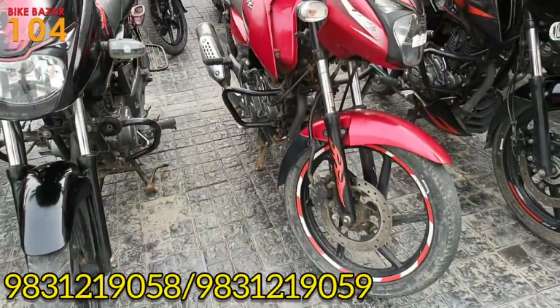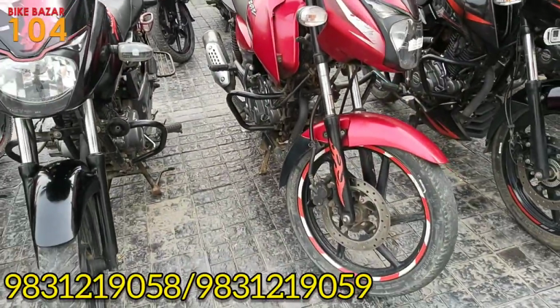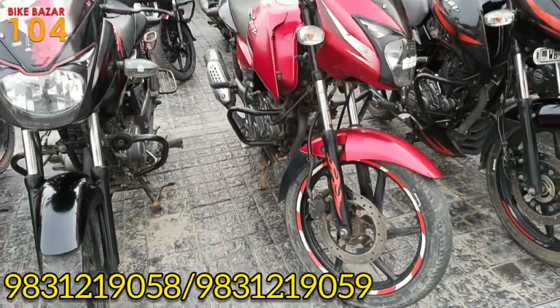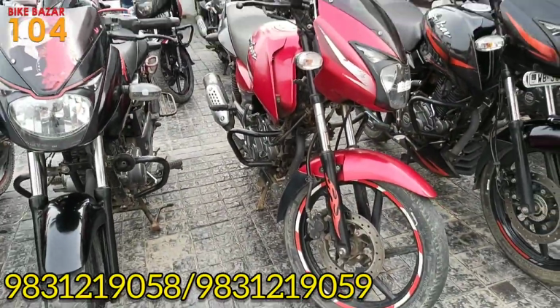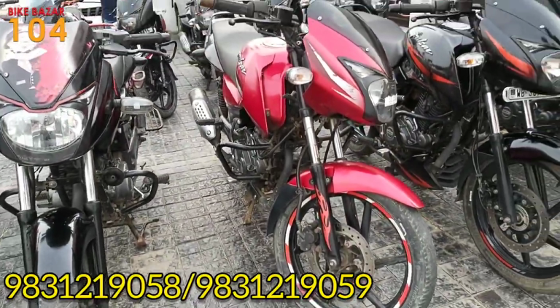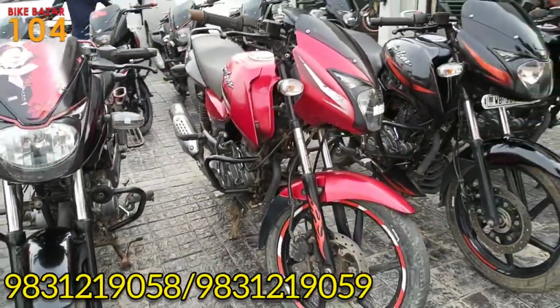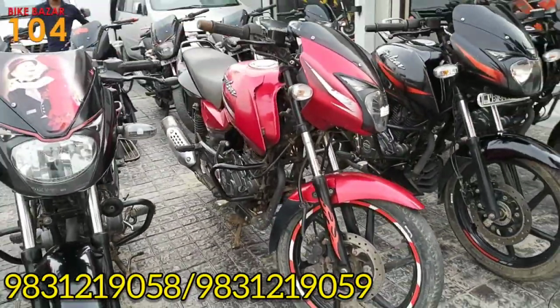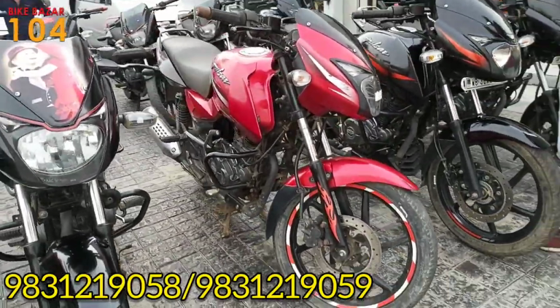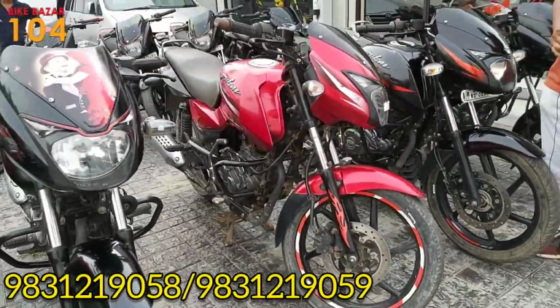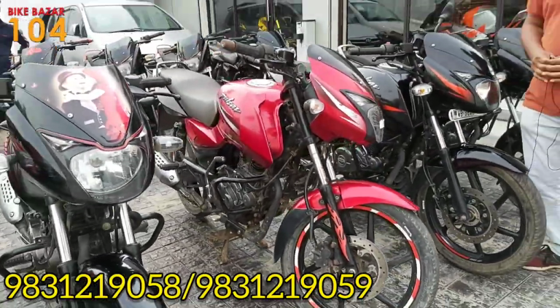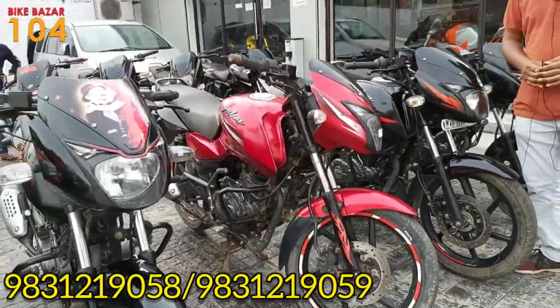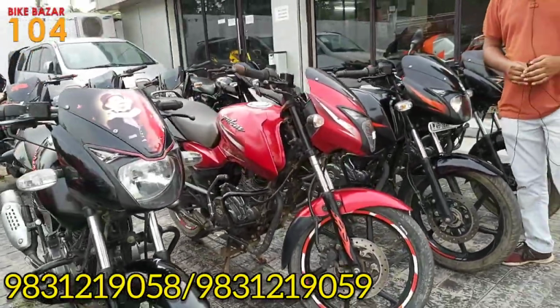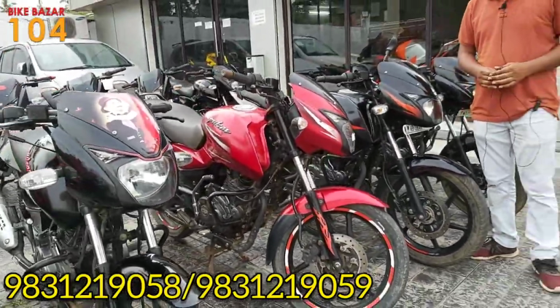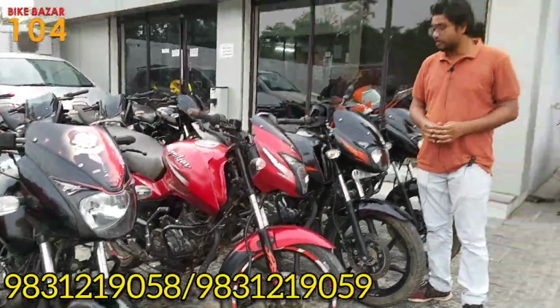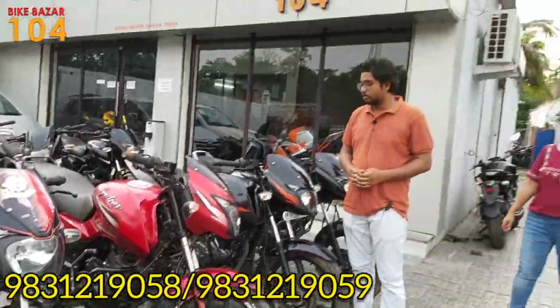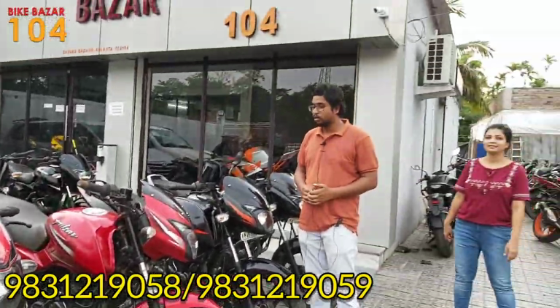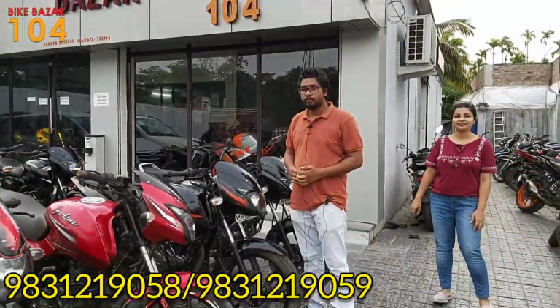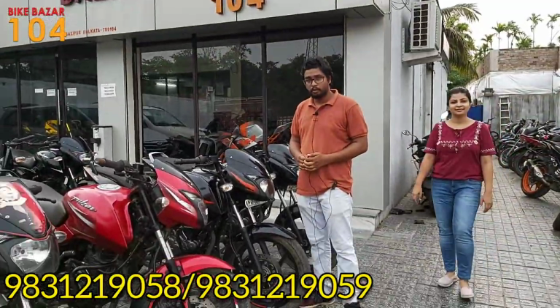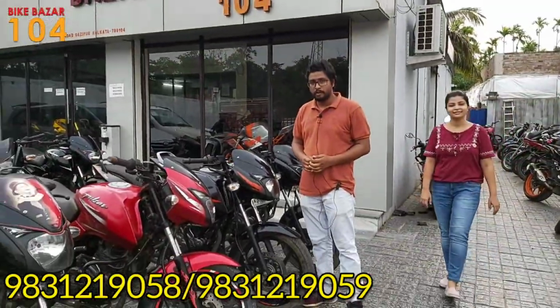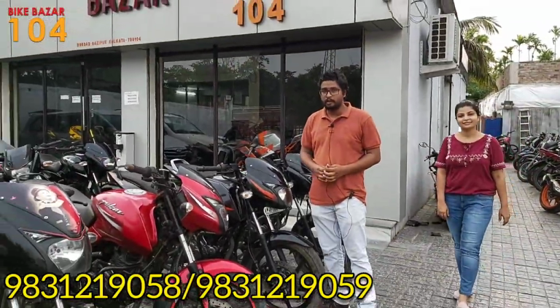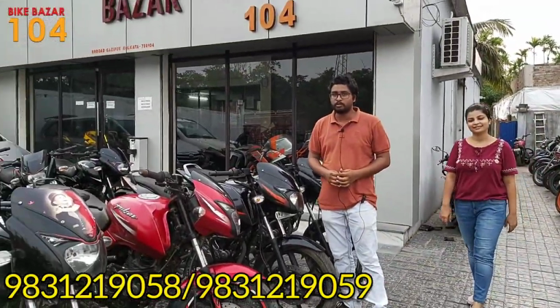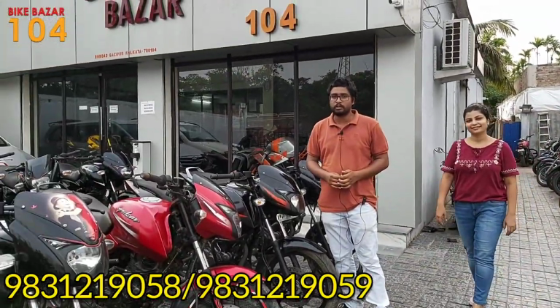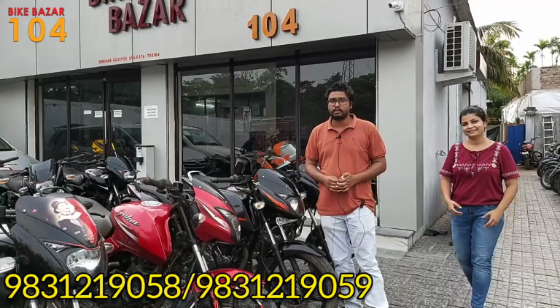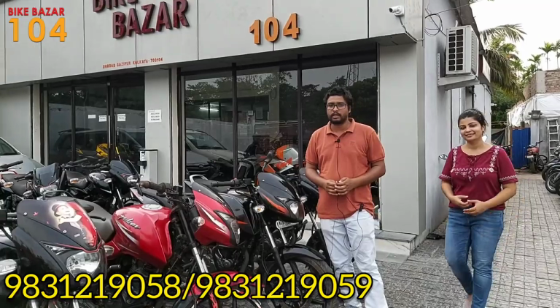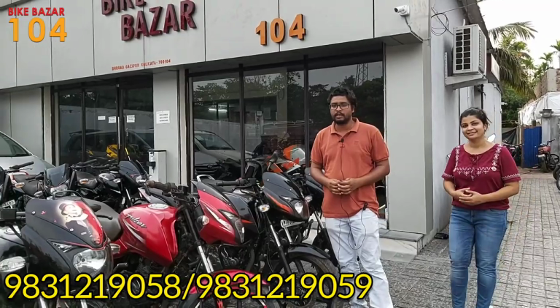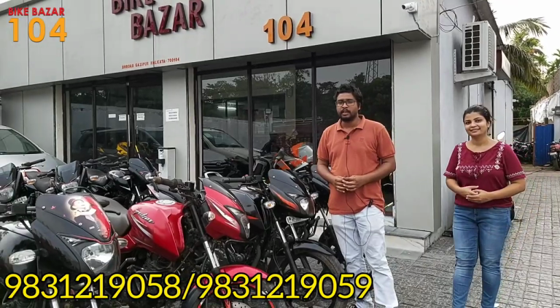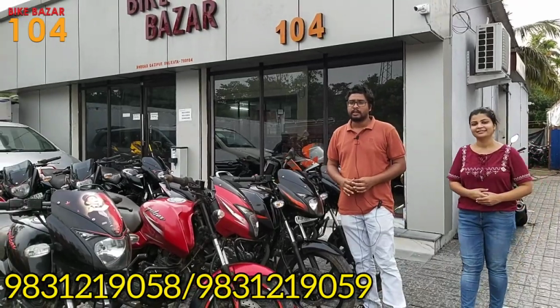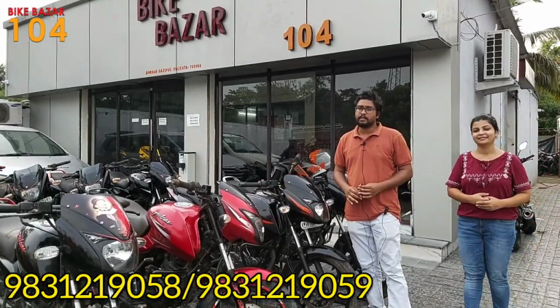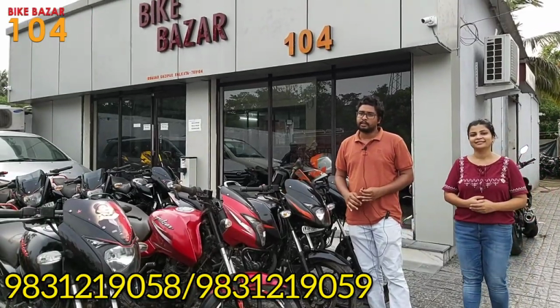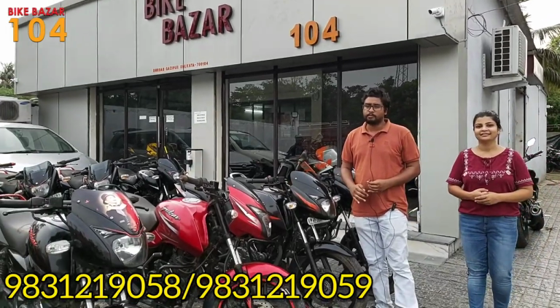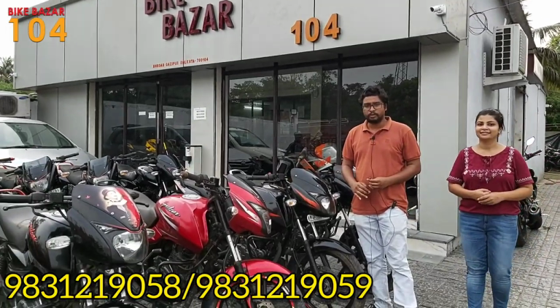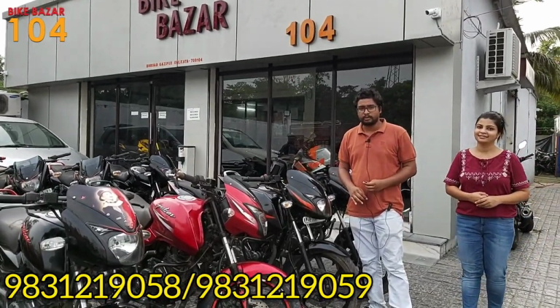We have a Pulsar 150 in BS4, 2019 model, and the condition is very good.